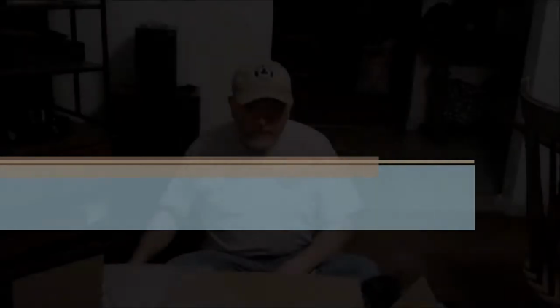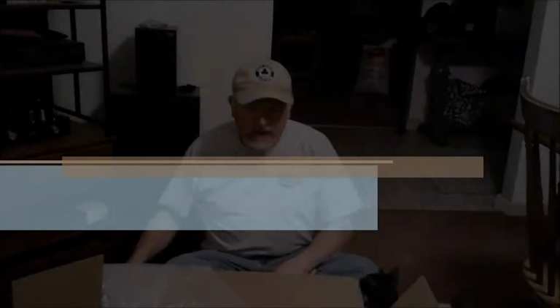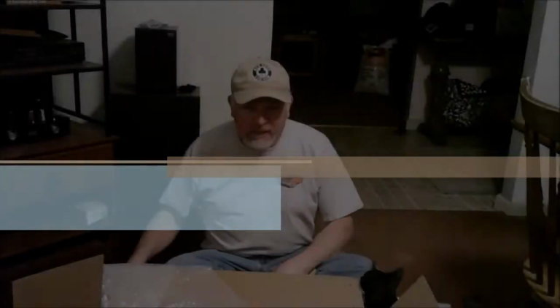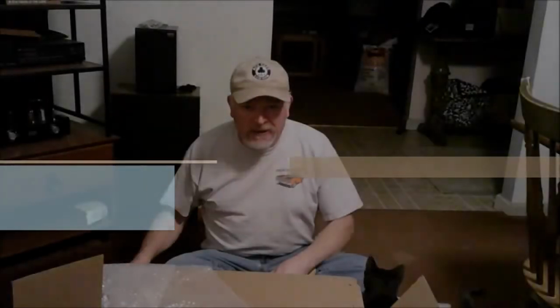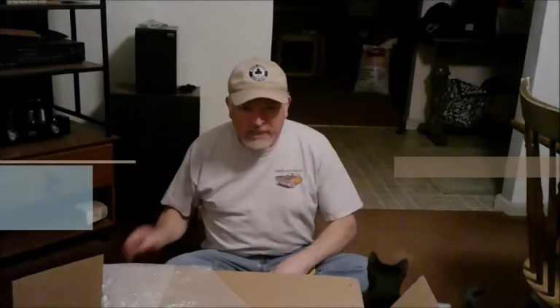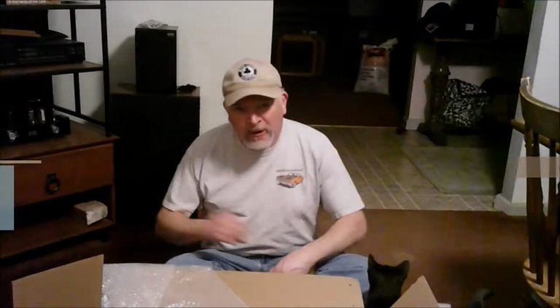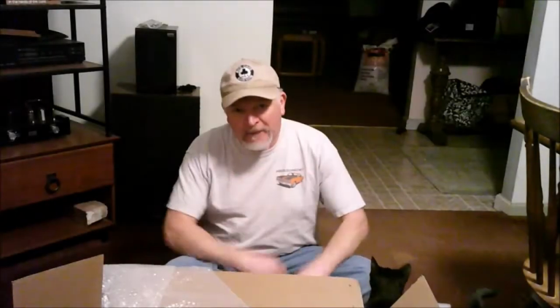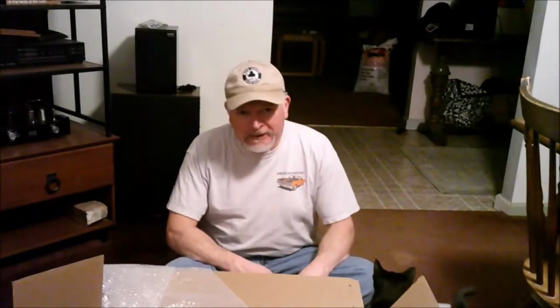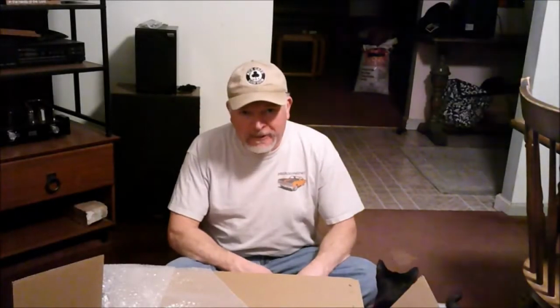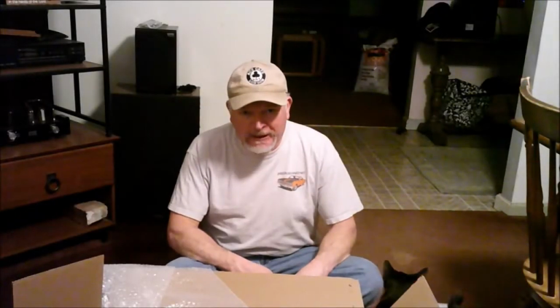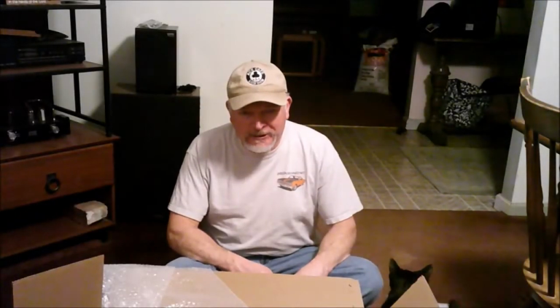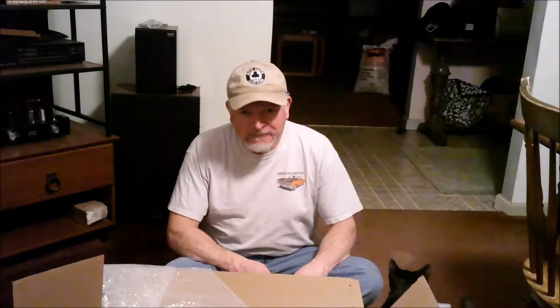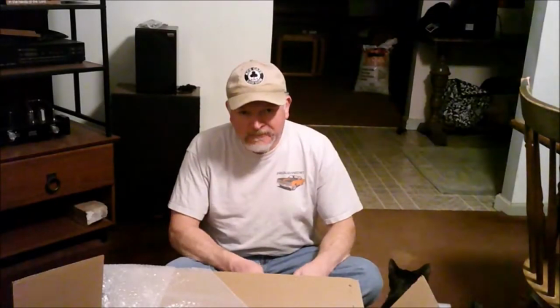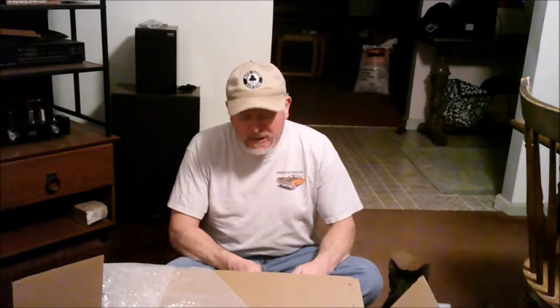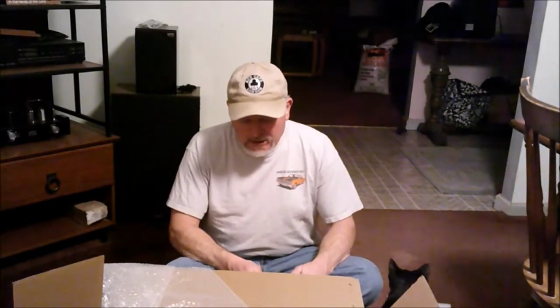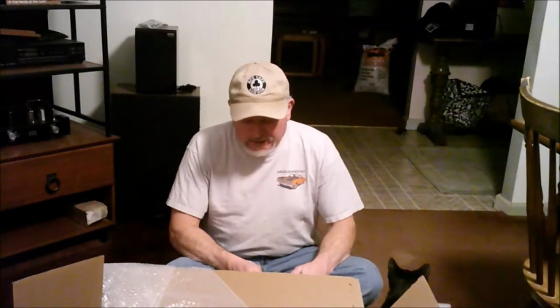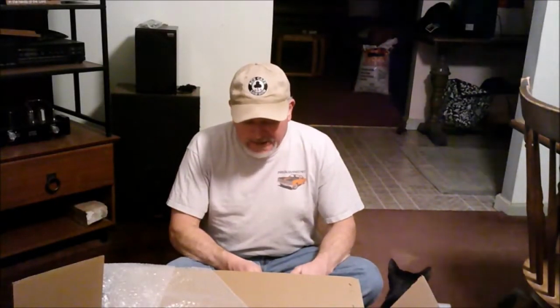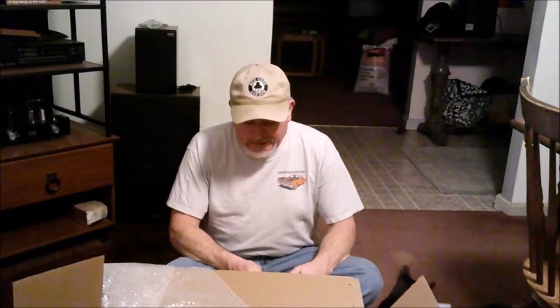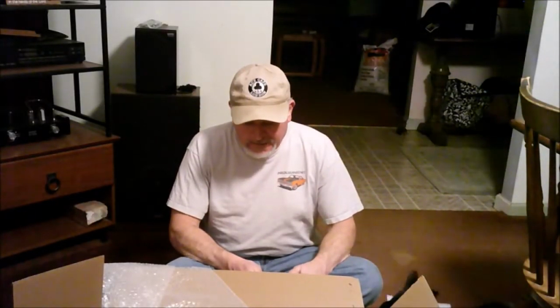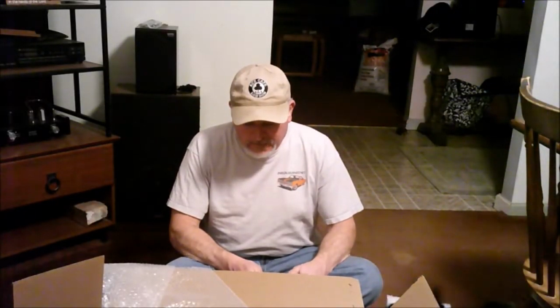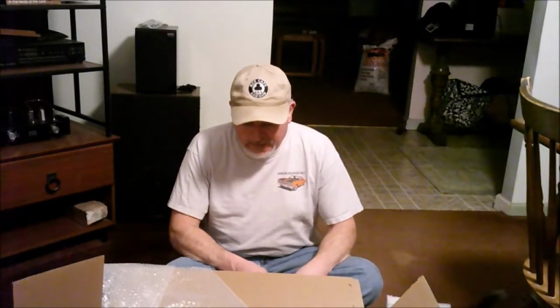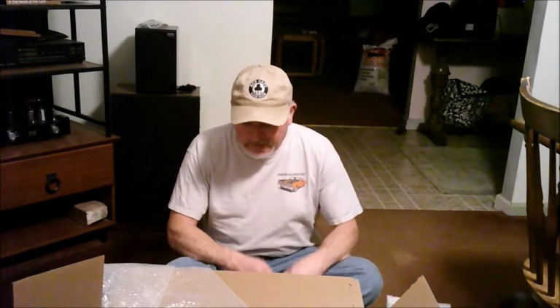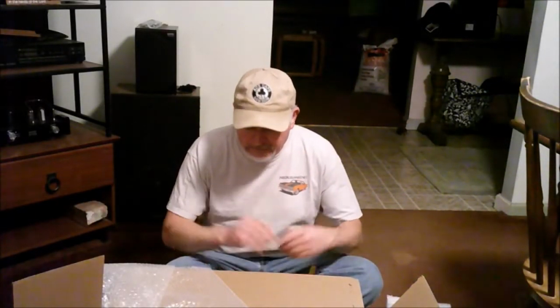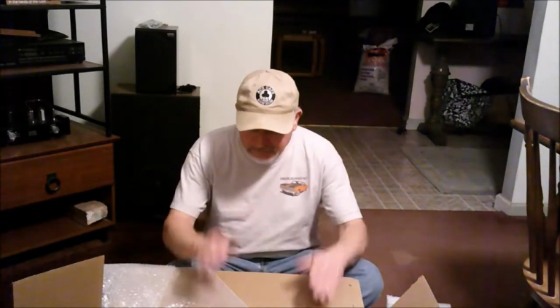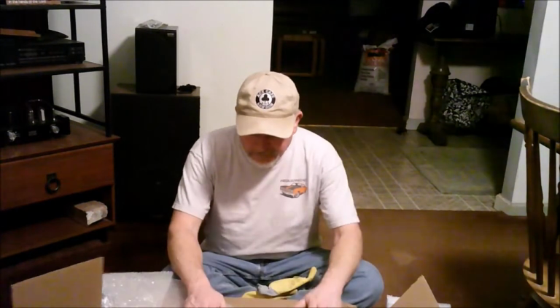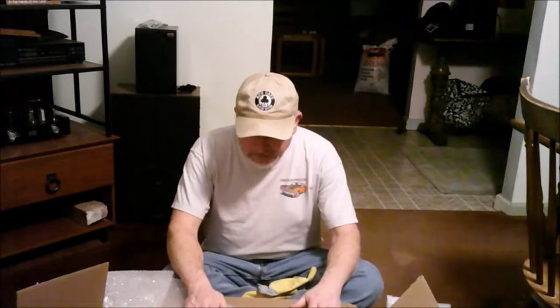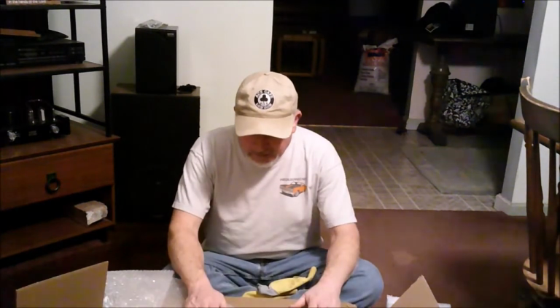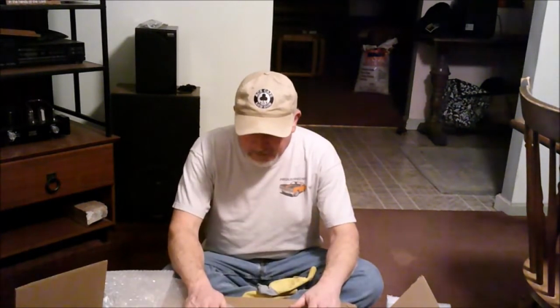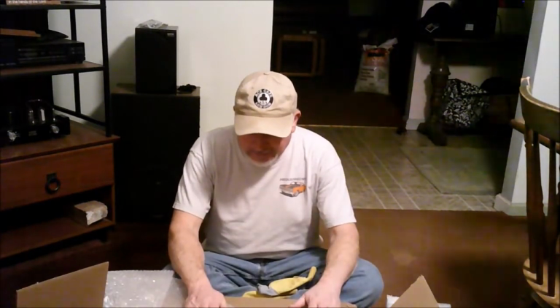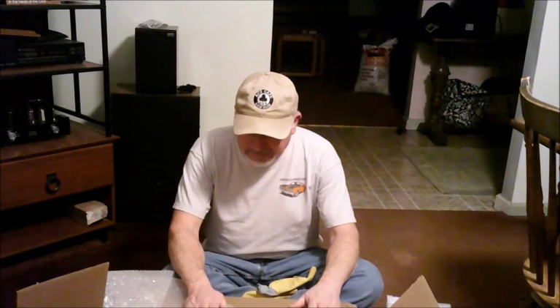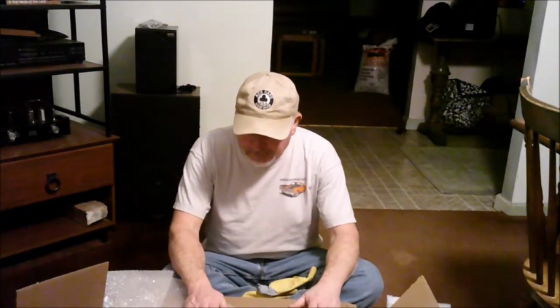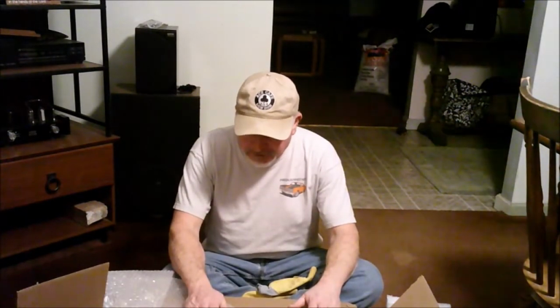Hello everybody, welcome back to the Garage. Today we're going to talk about my latest purchase.